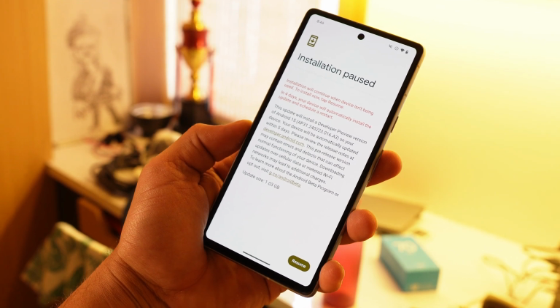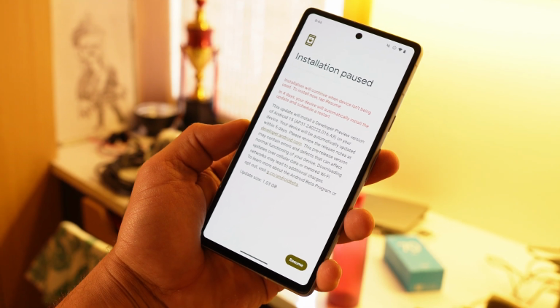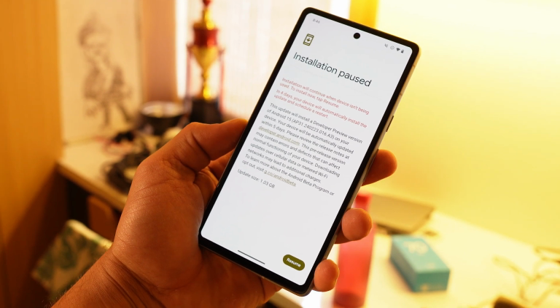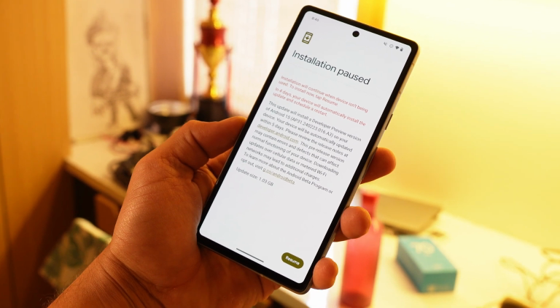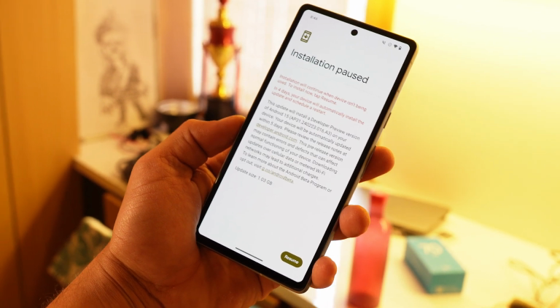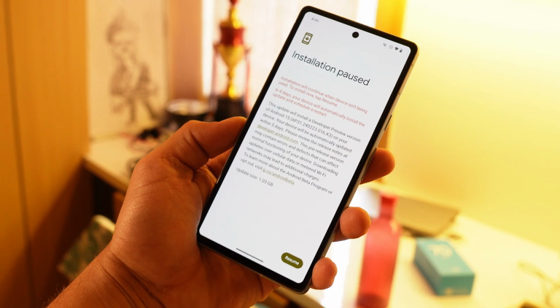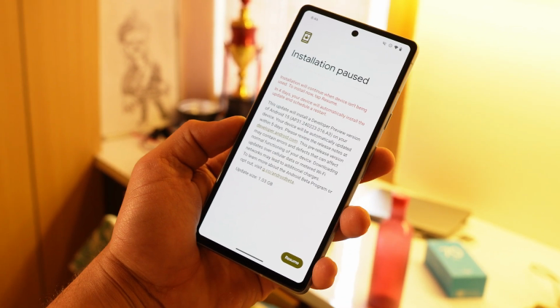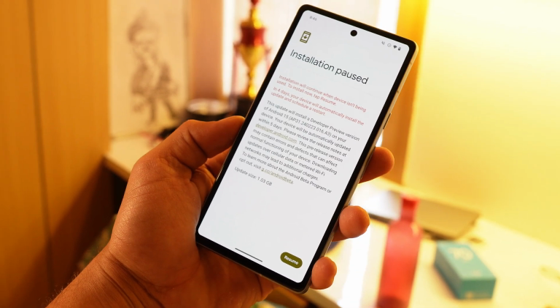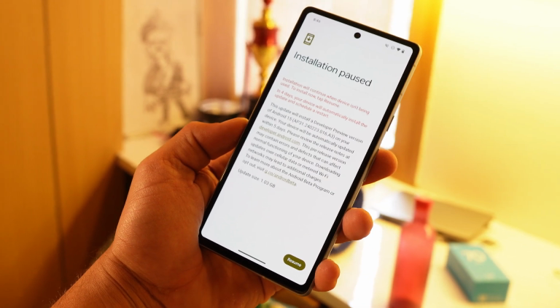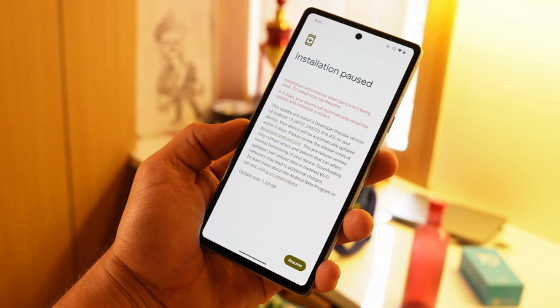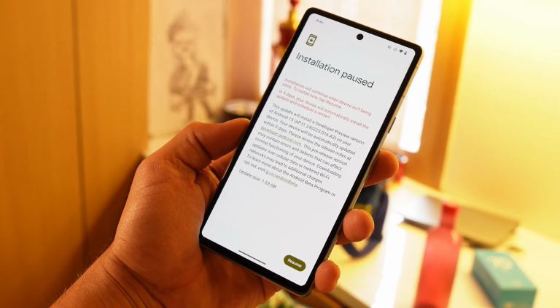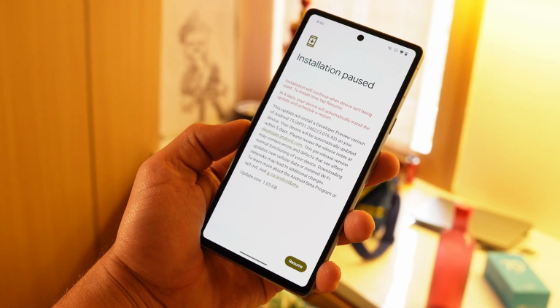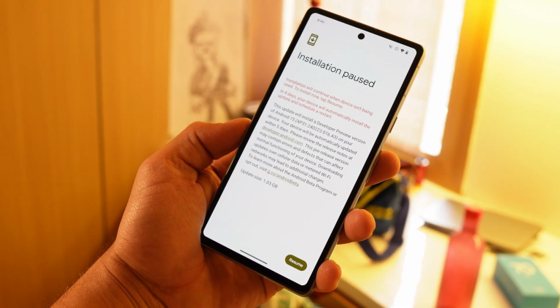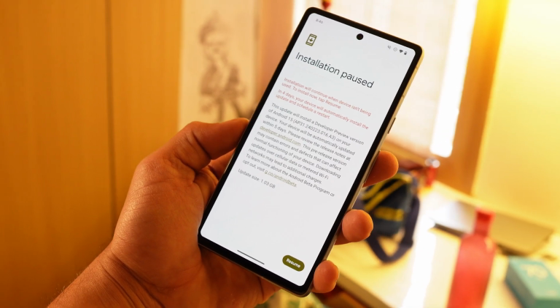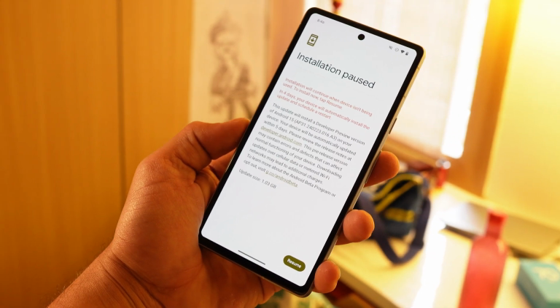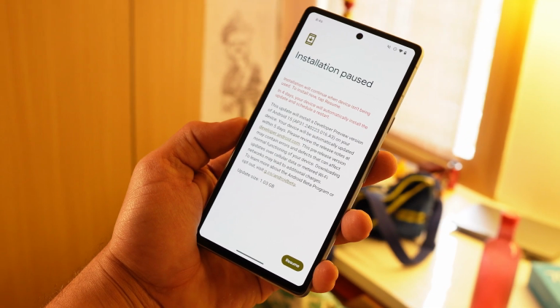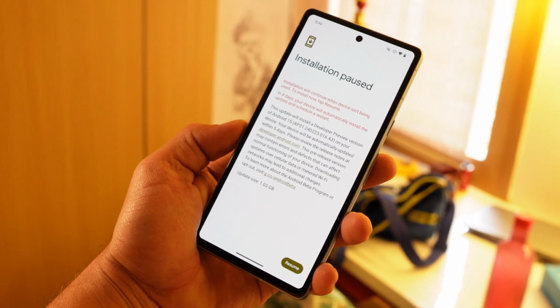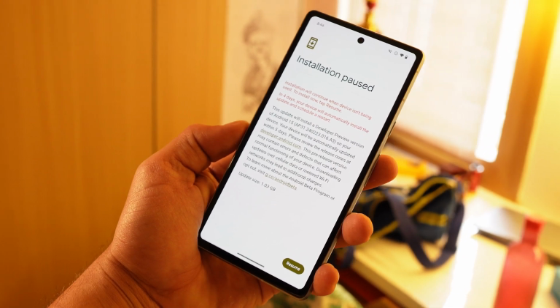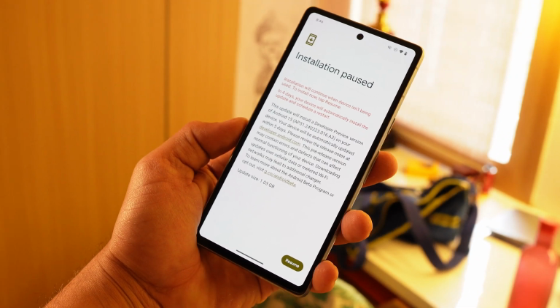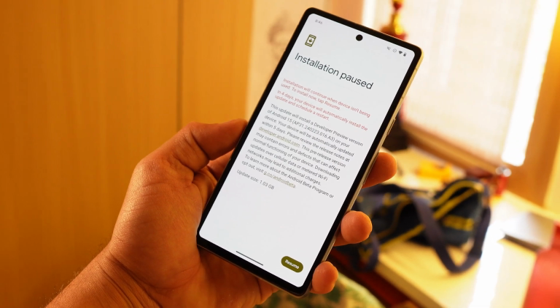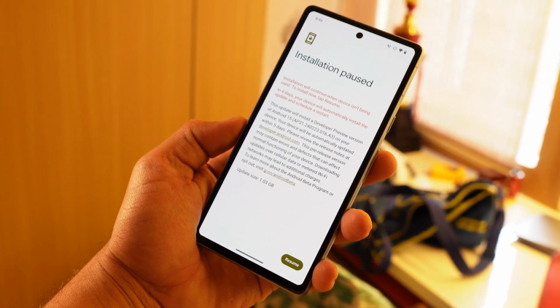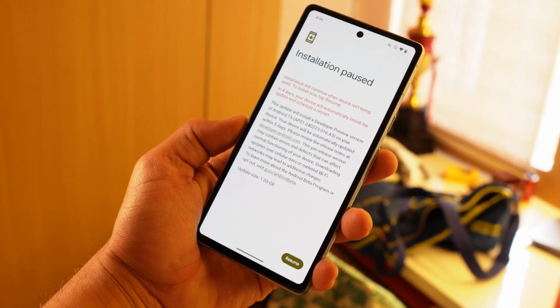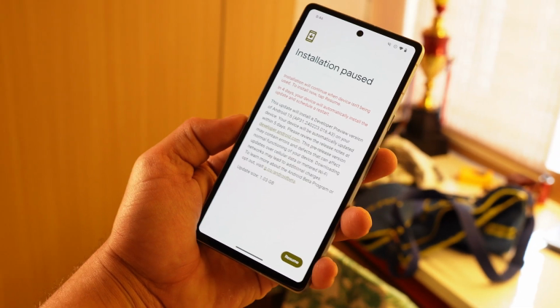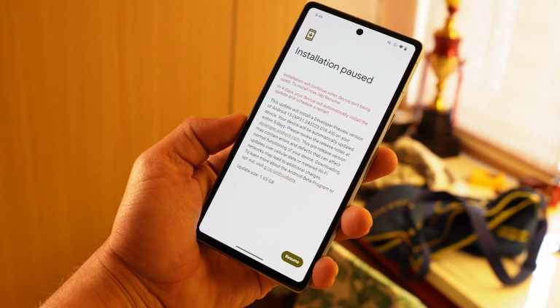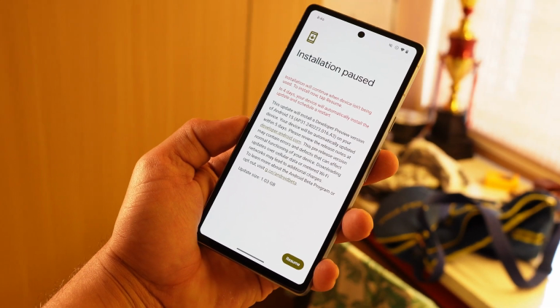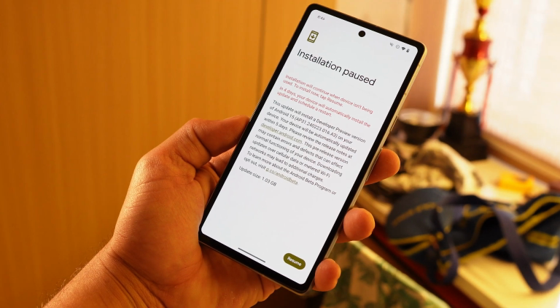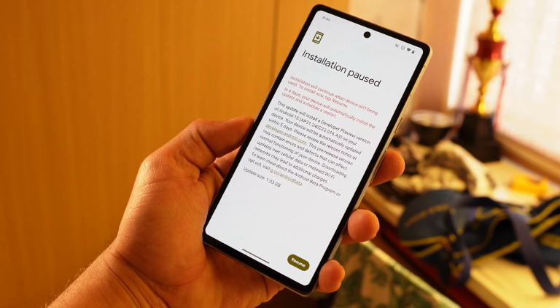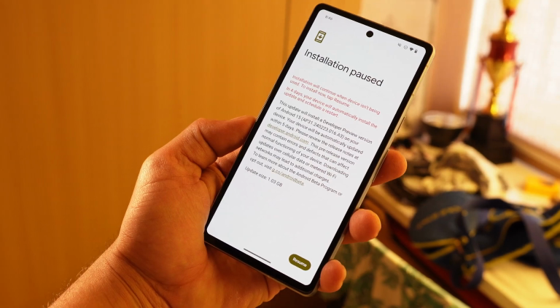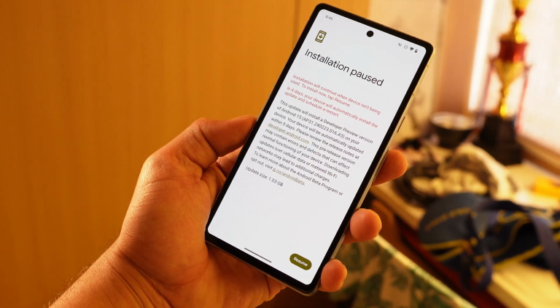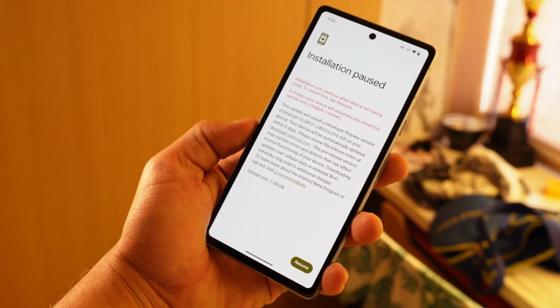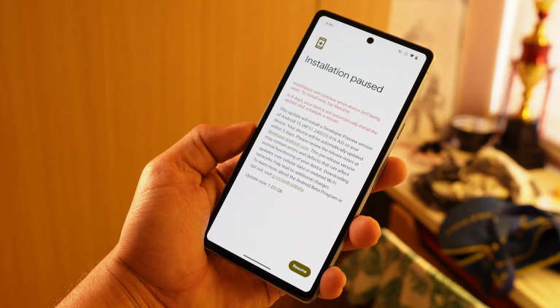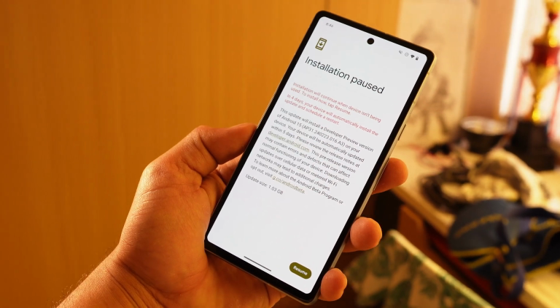These are all the changes with the Android 15 Developer Preview 2. If you guys have any questions, let us know in the comment section below. This is your friend Ashok signing out — see you guys in the next video.